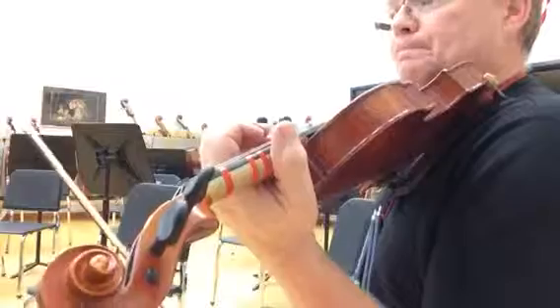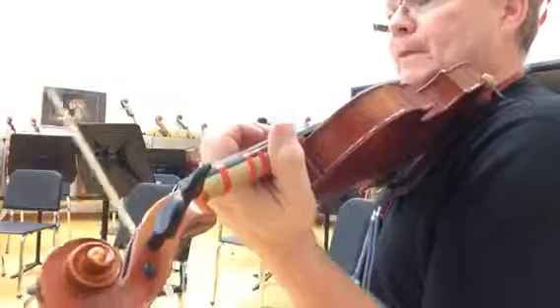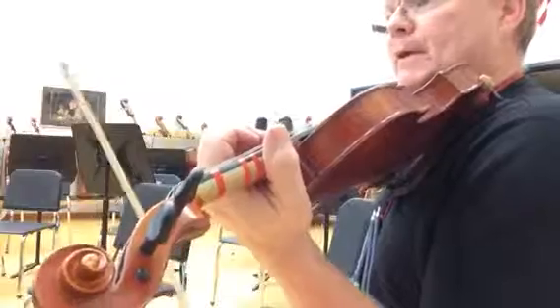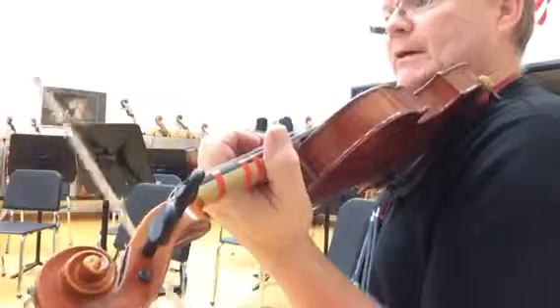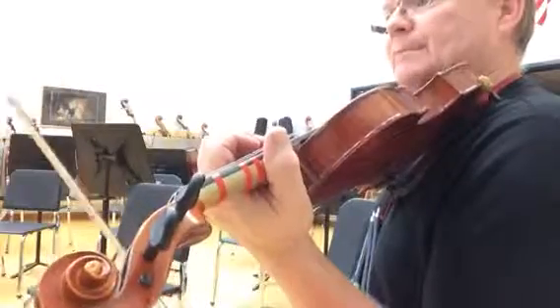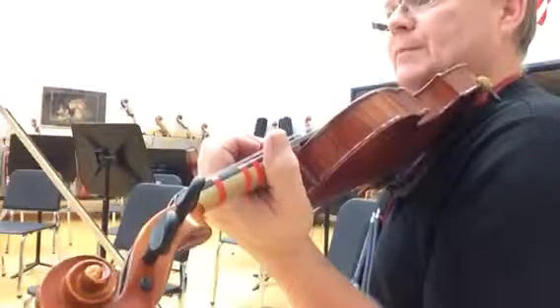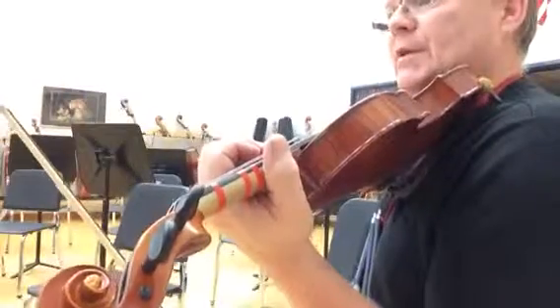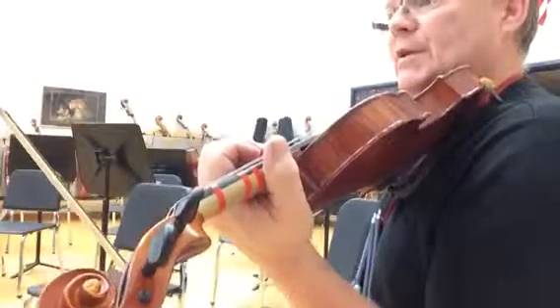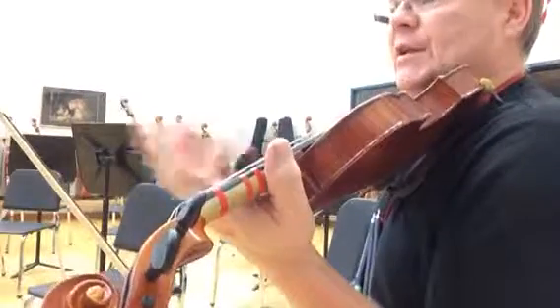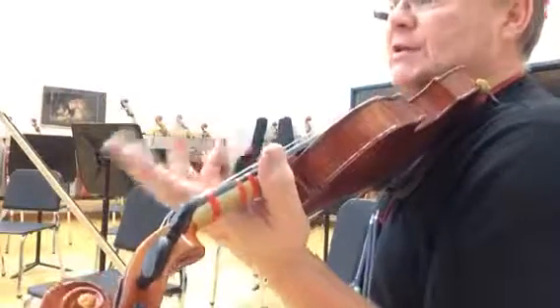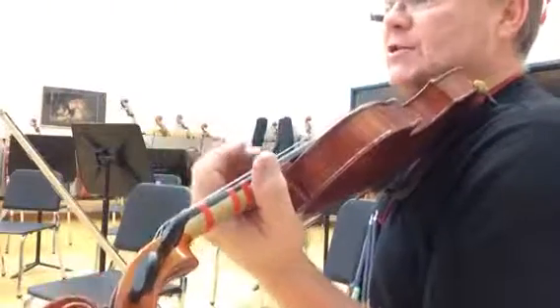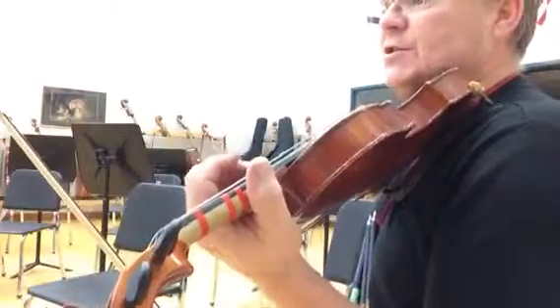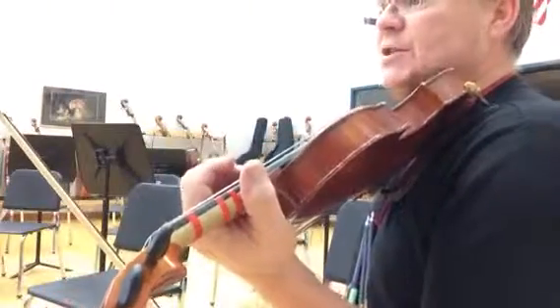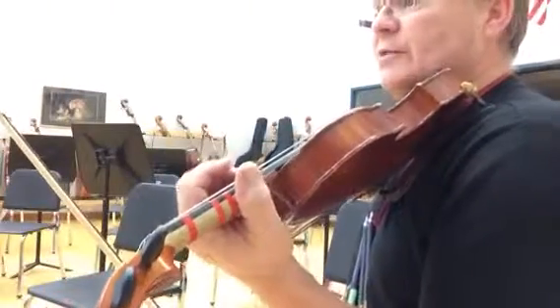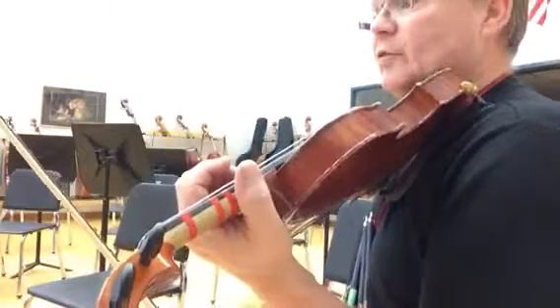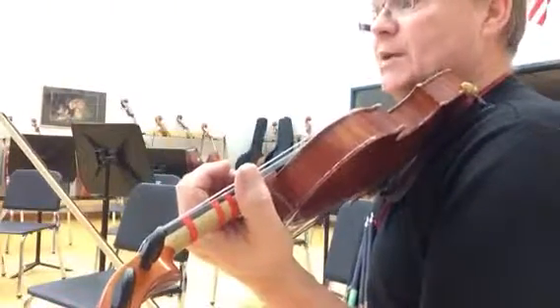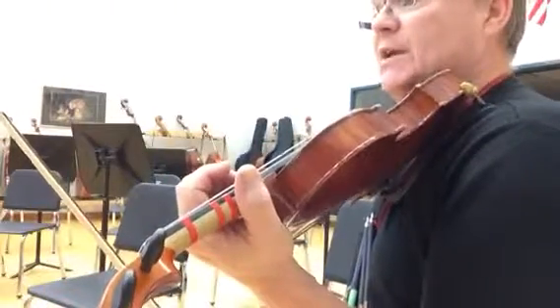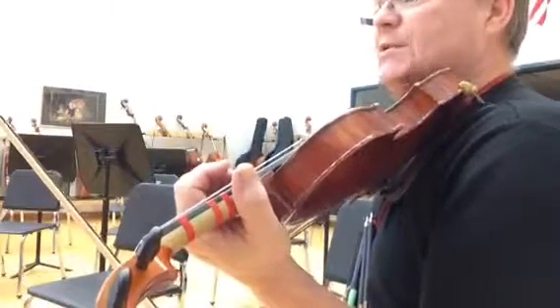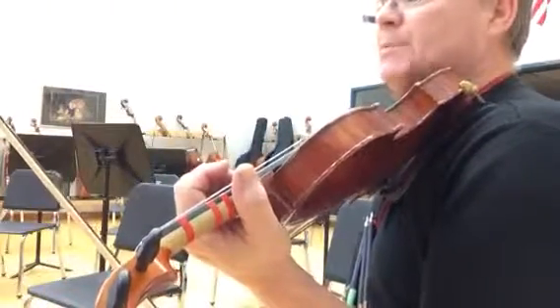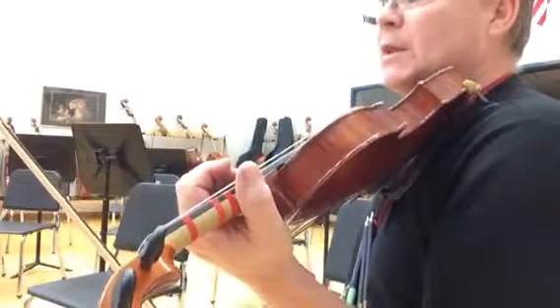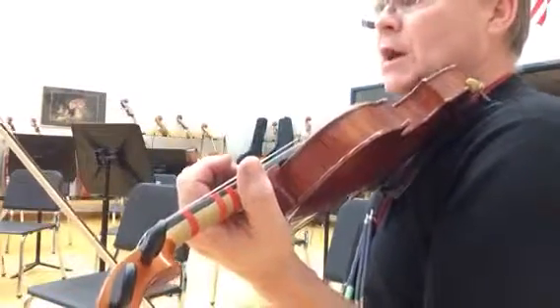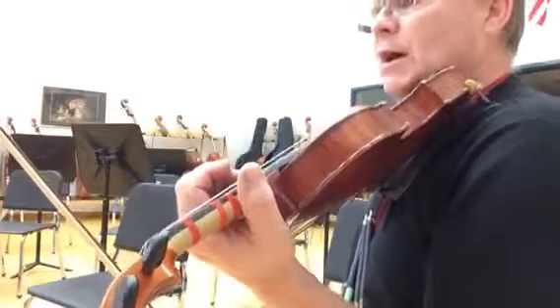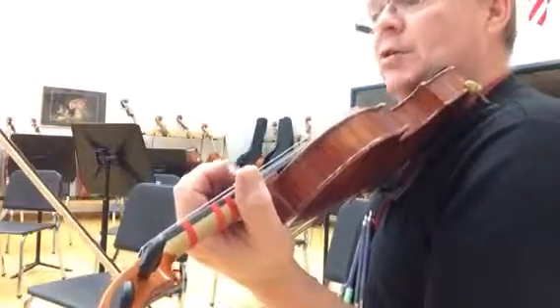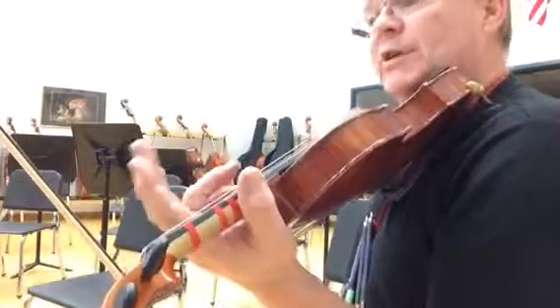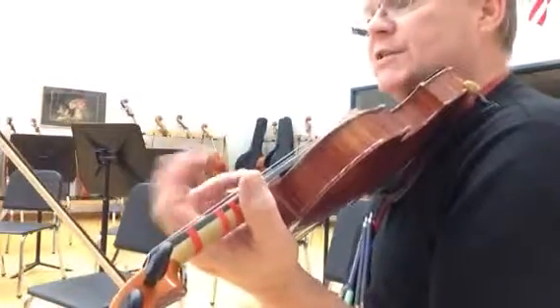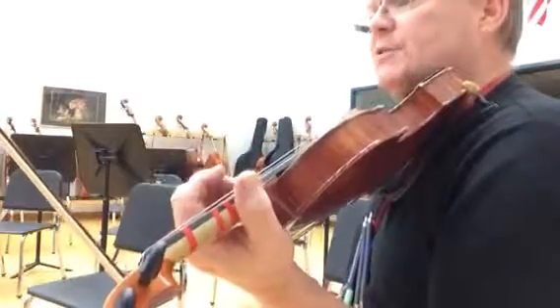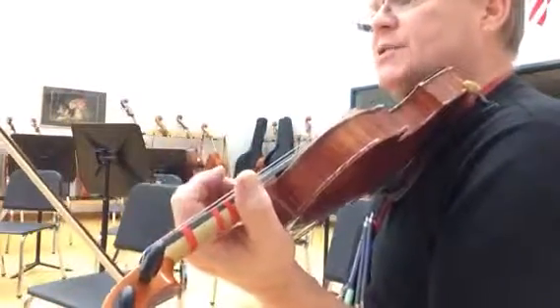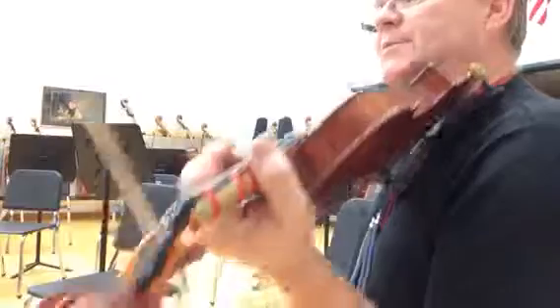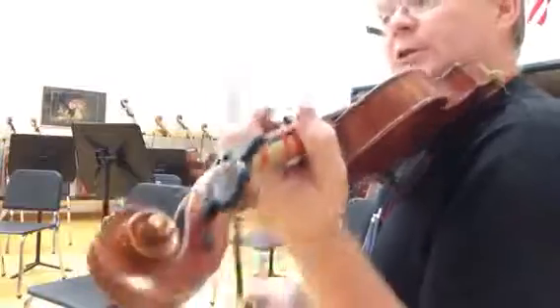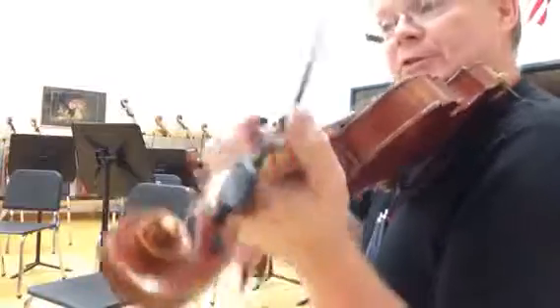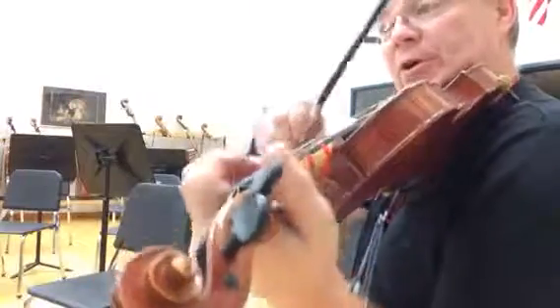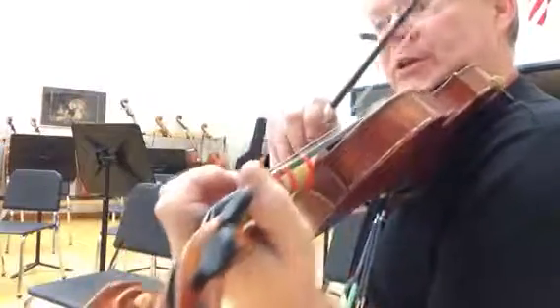Okay, and then the next section is kind of a repeat. Go ahead and get double stops there at measure 30.